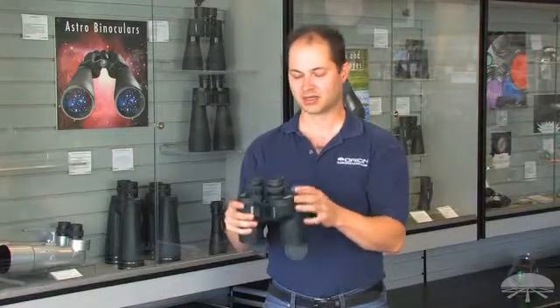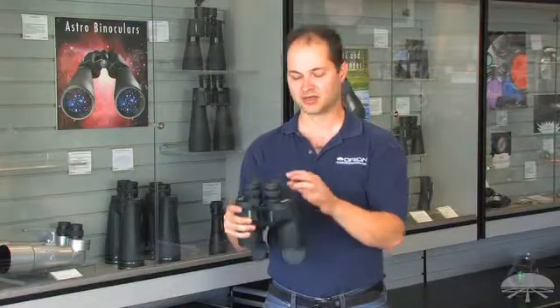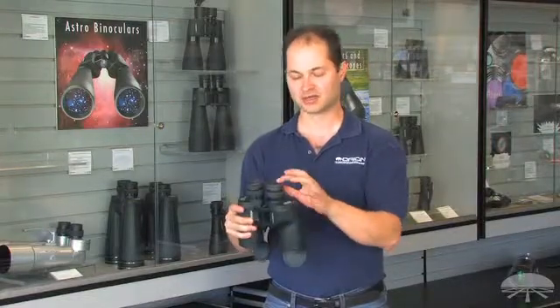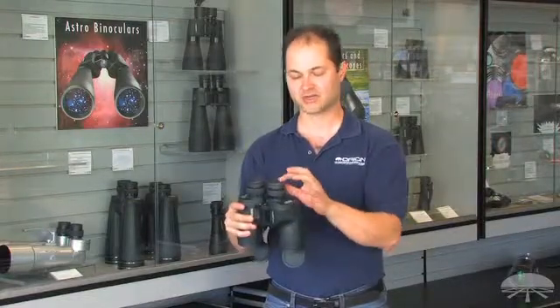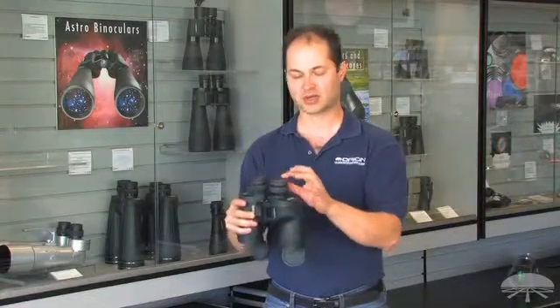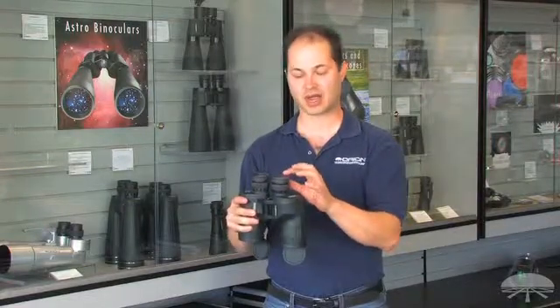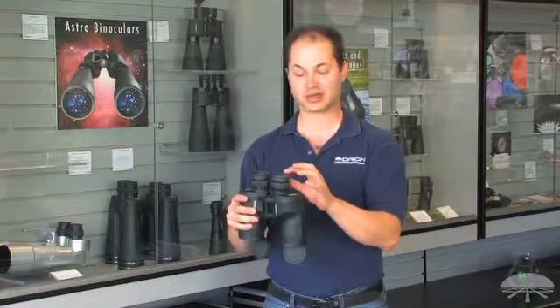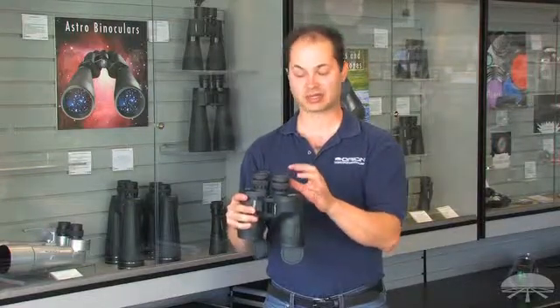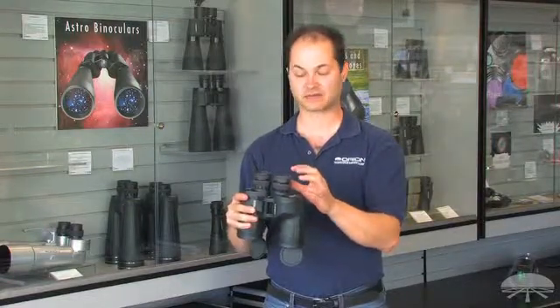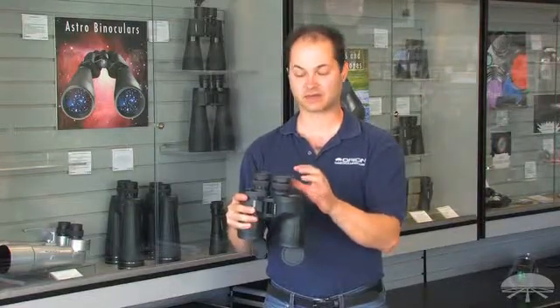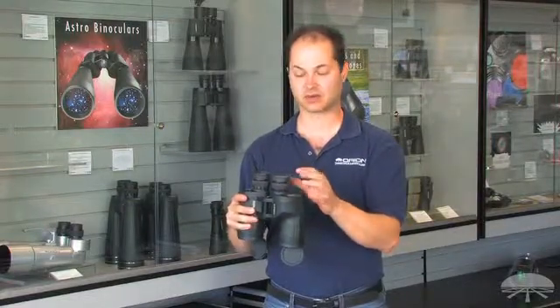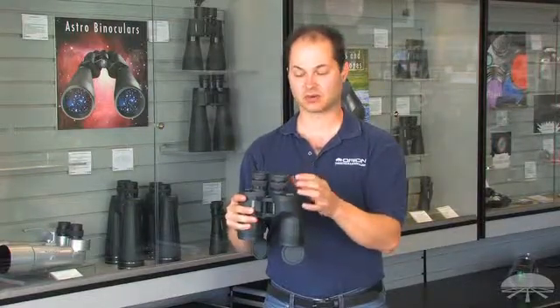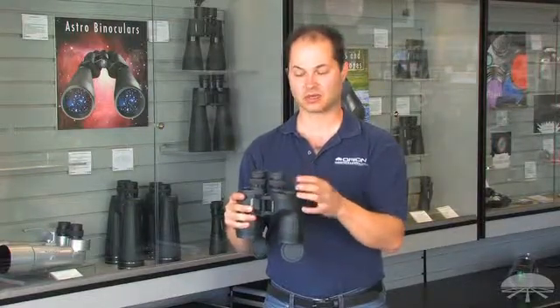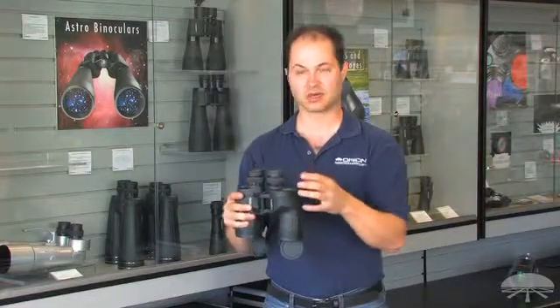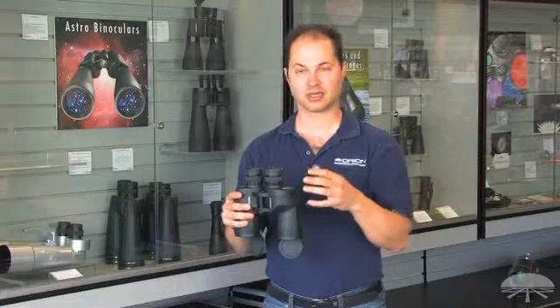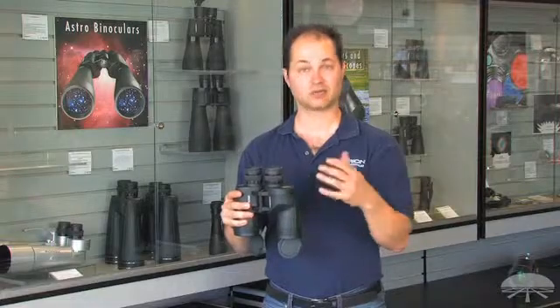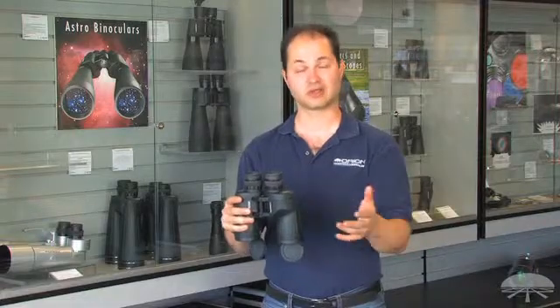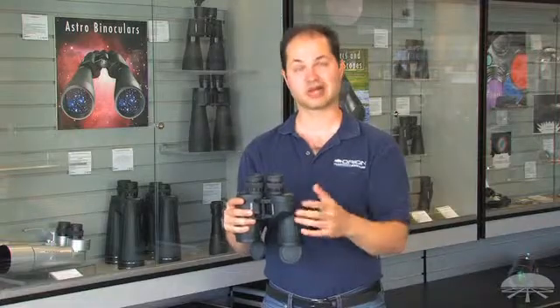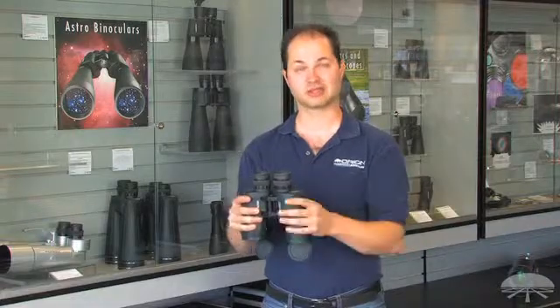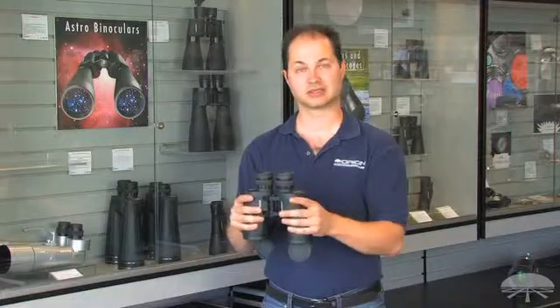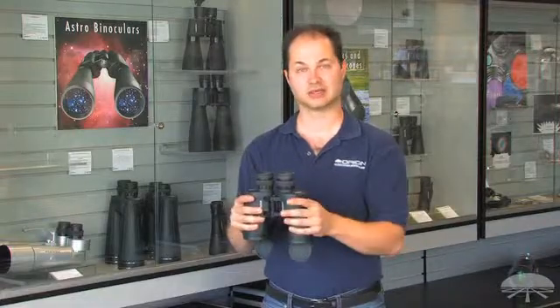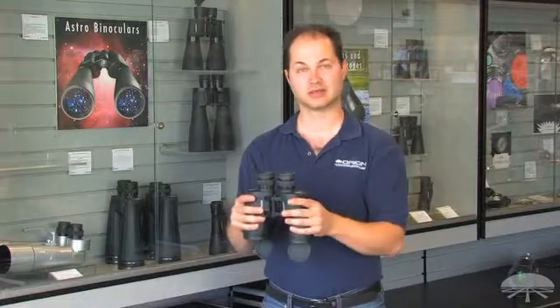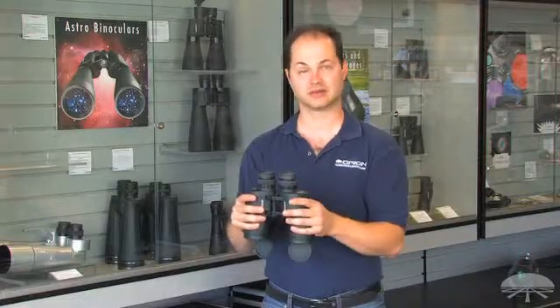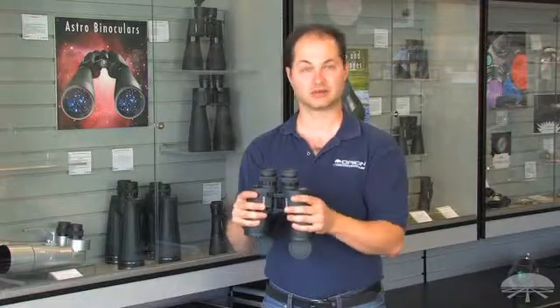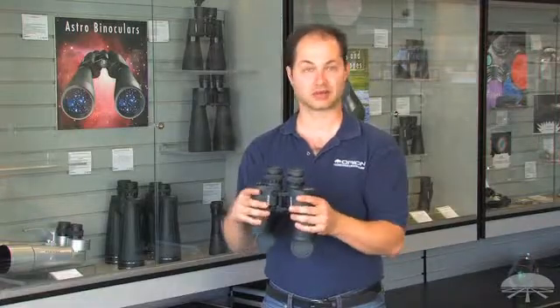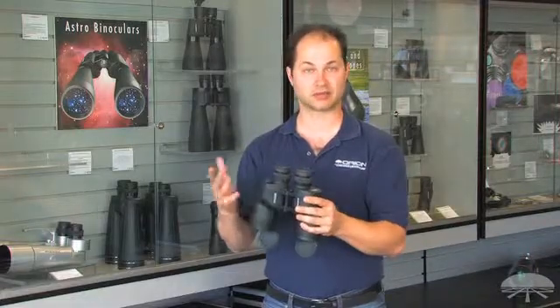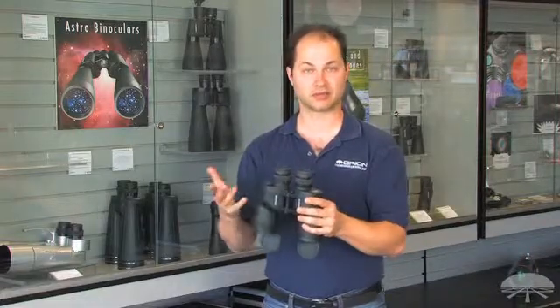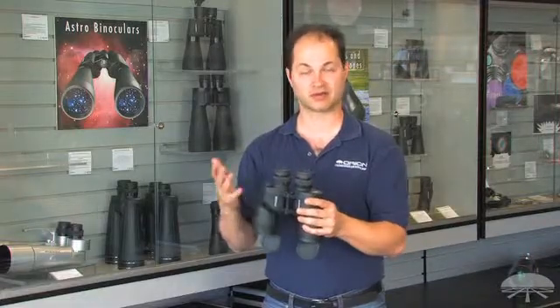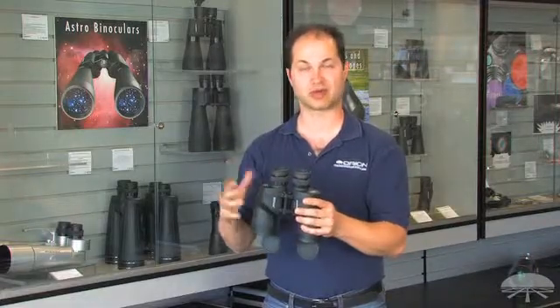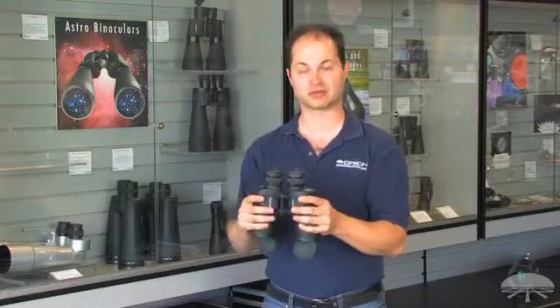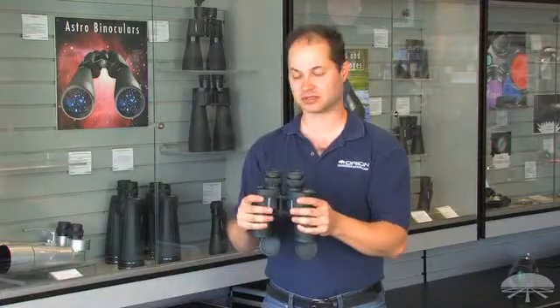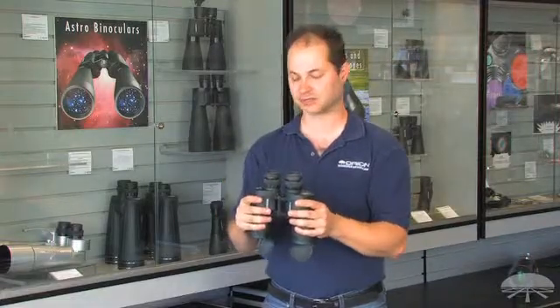They've also got very long eye relief, so even with glasses, this would be a very good pair of binoculars to use.